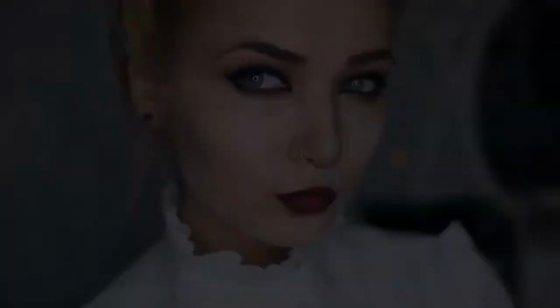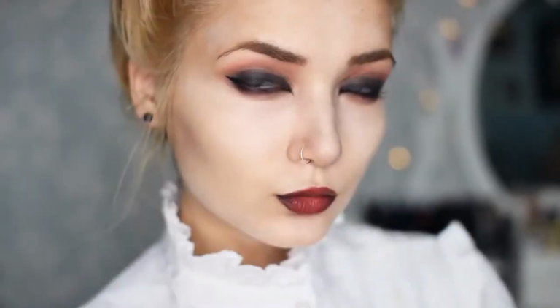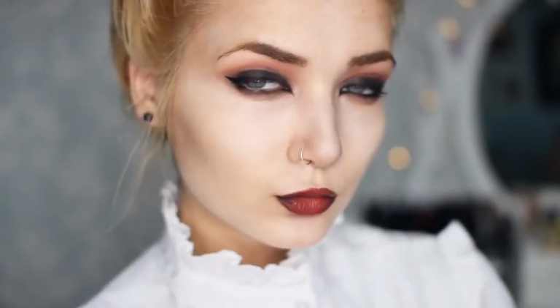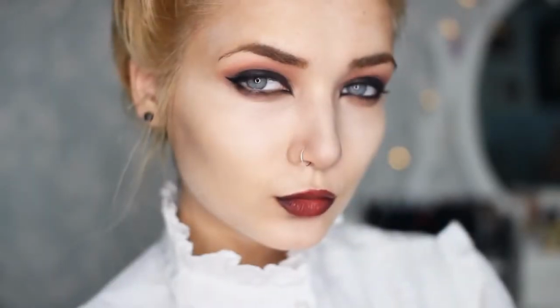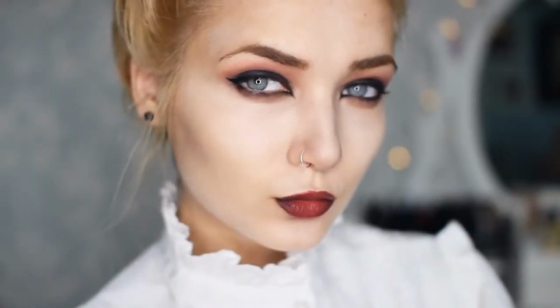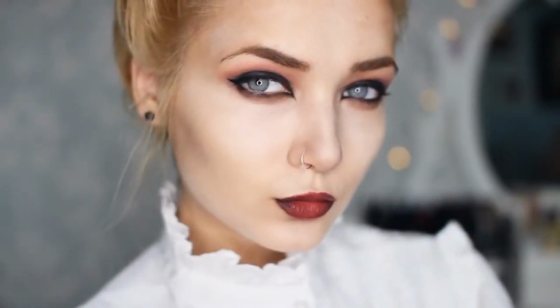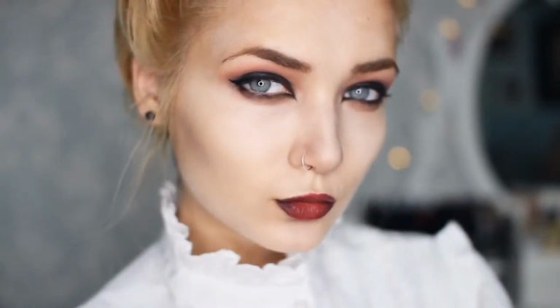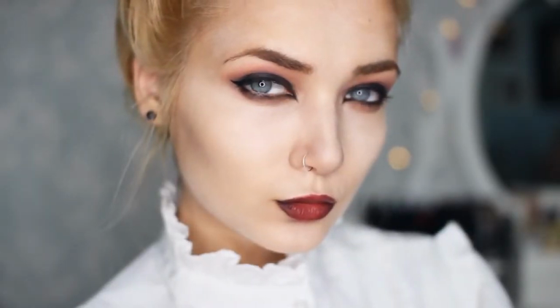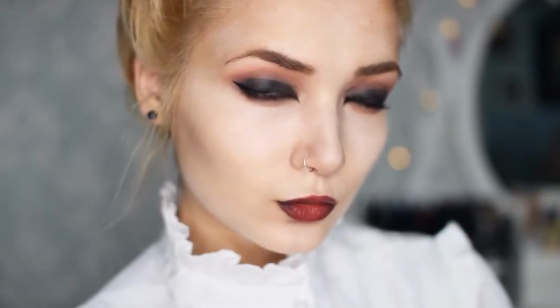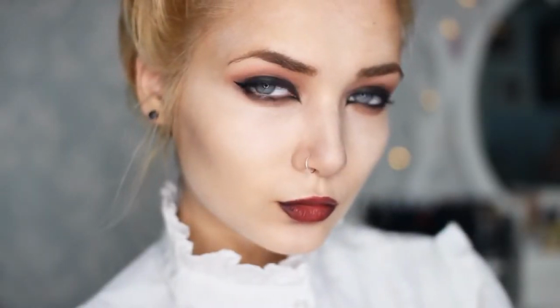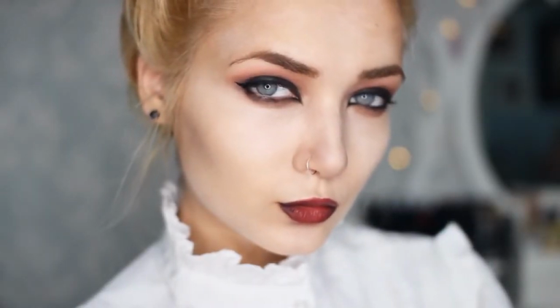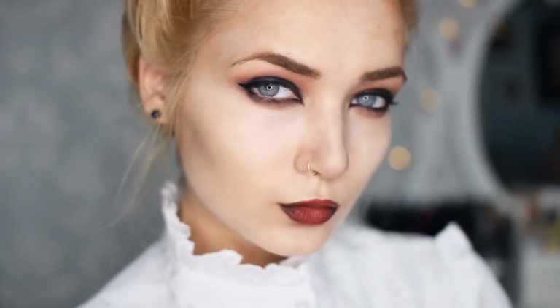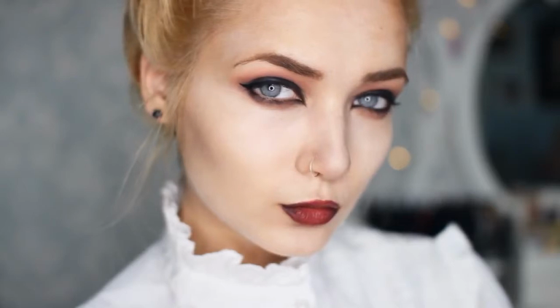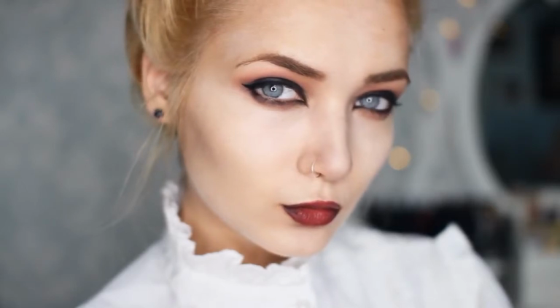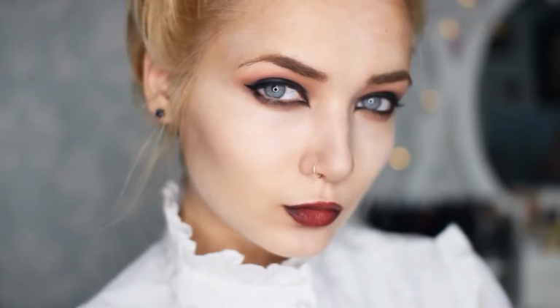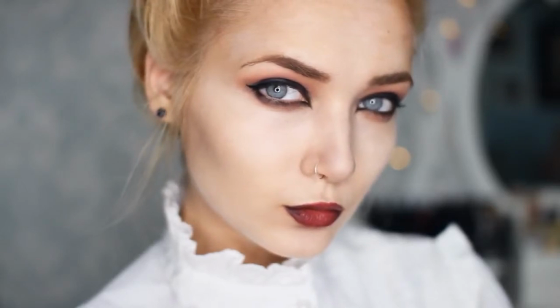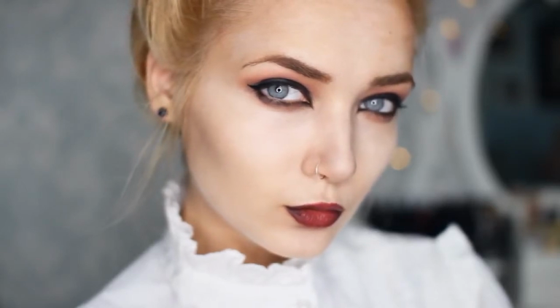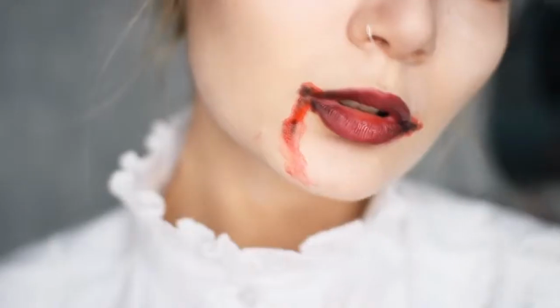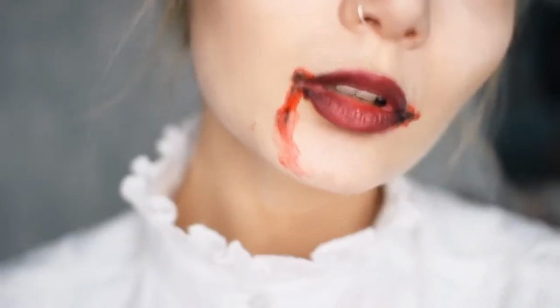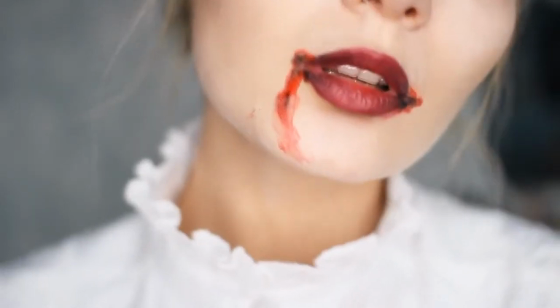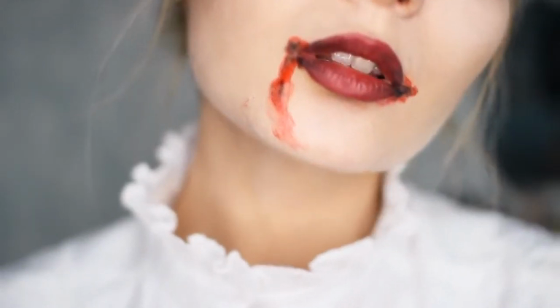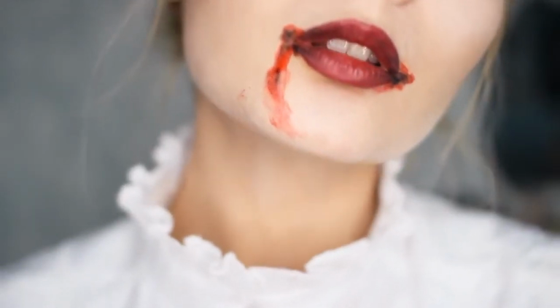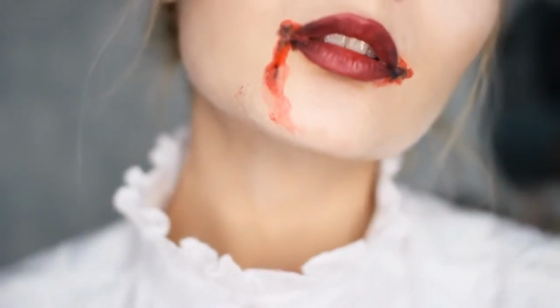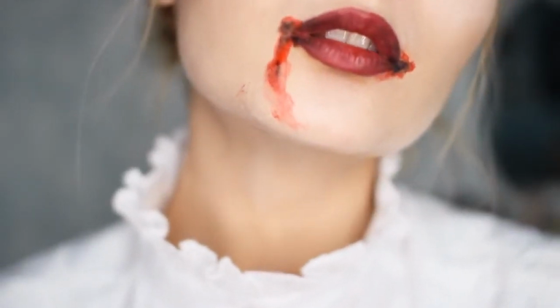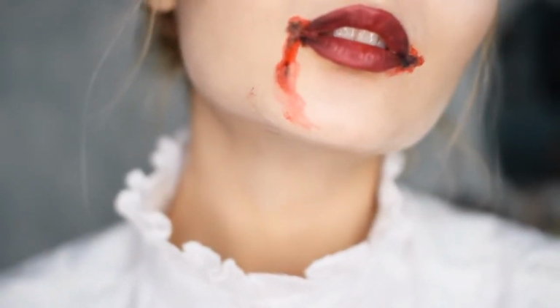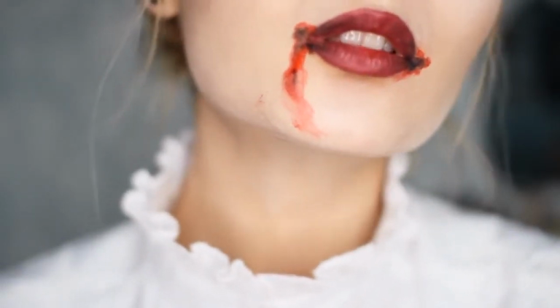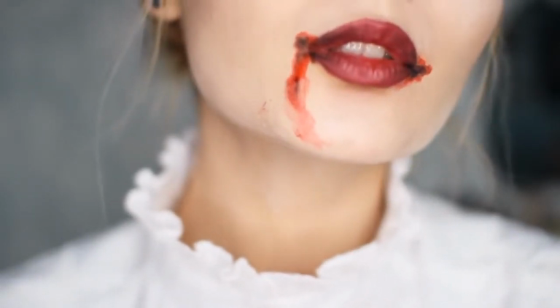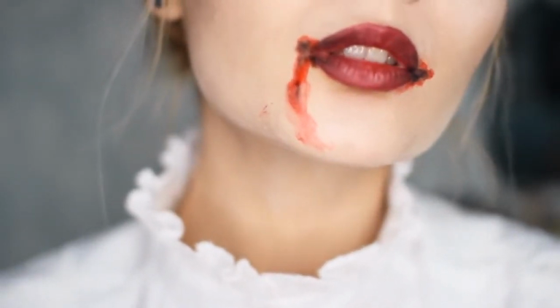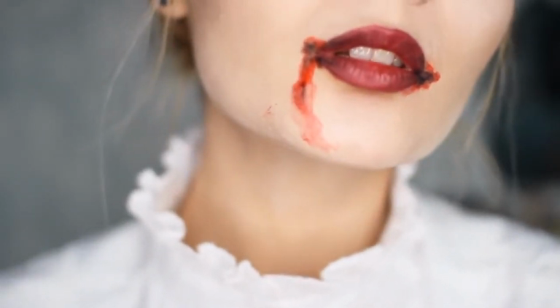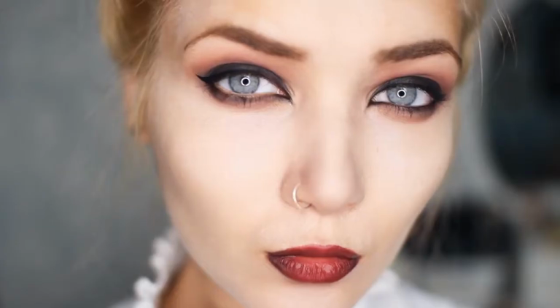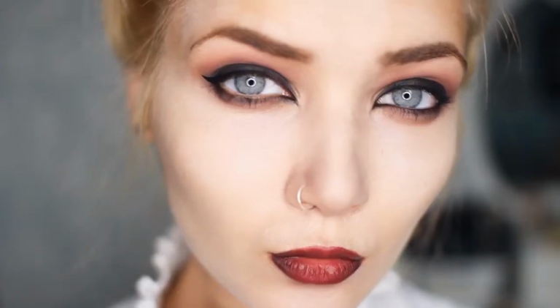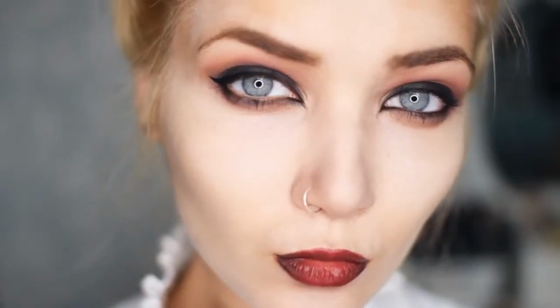And this is the final look. If you want to go a step further, you can add some fake blood to the corners of your lips to make it look like you've just sunk your teeth into someone's neck.